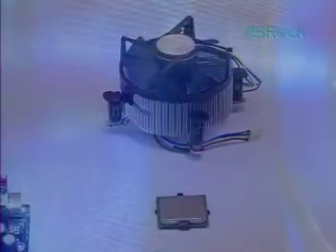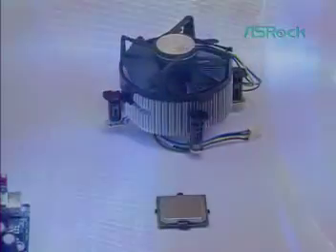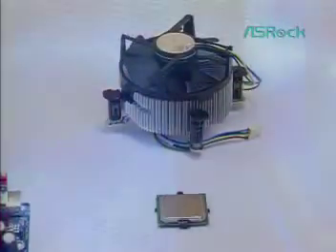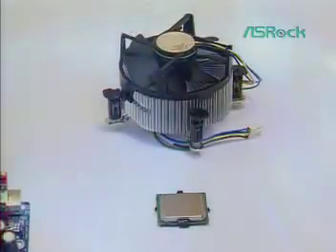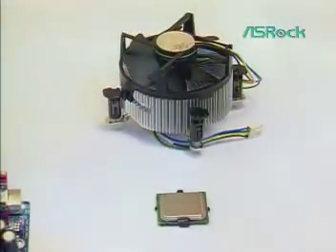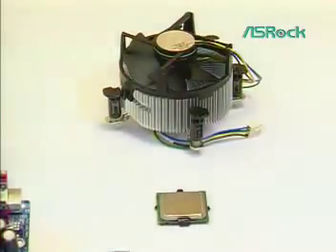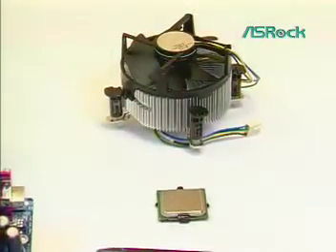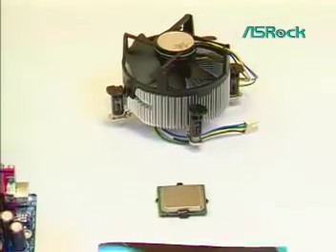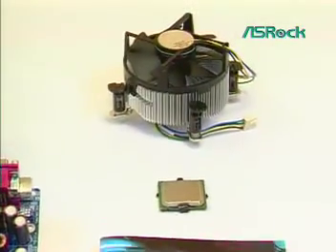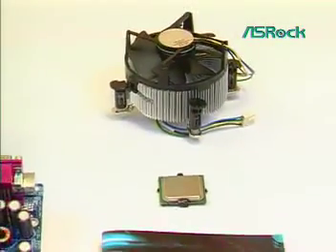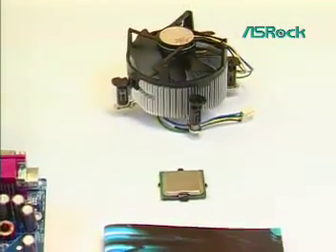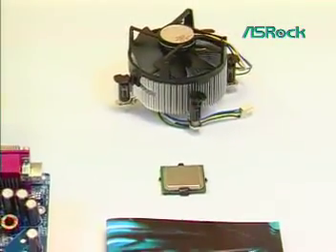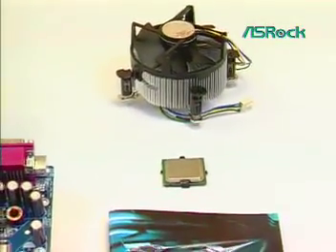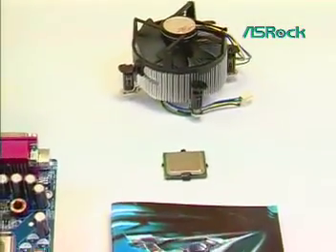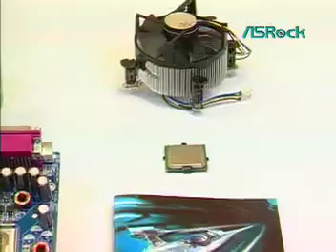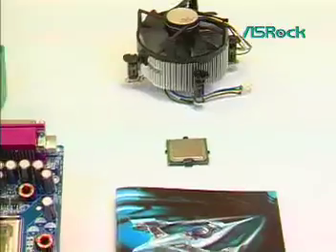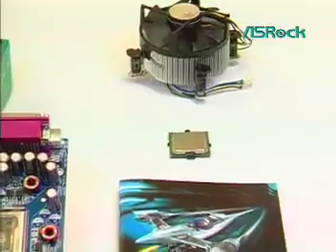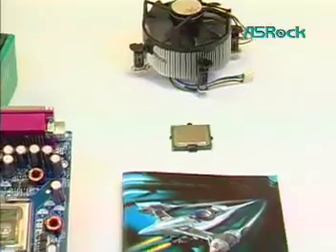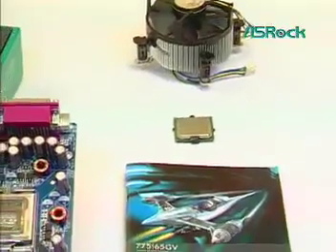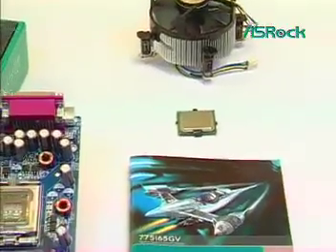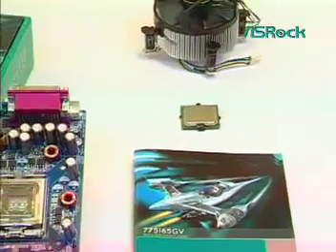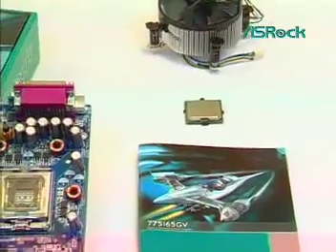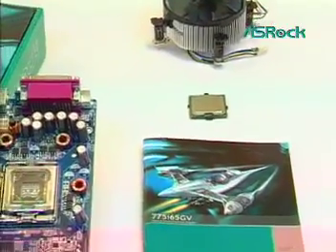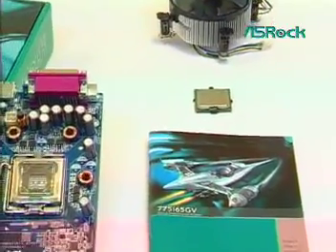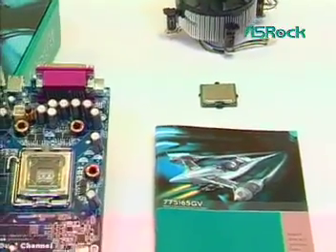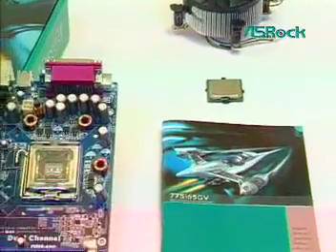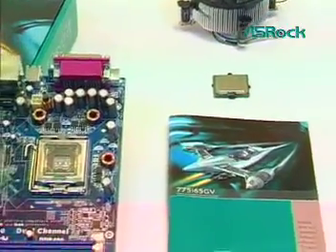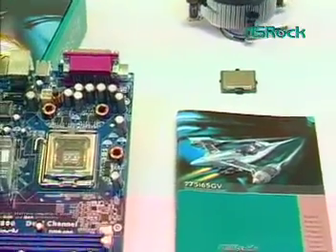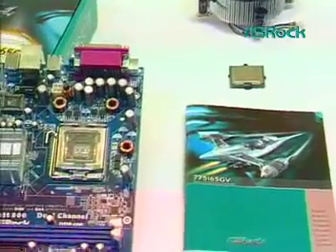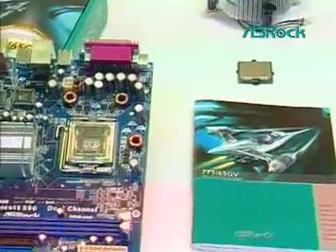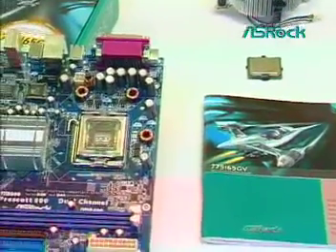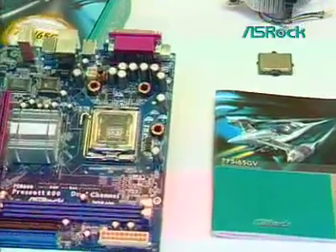Dear customers, thank you for choosing SROC motherboard, the best cost-performance motherboard you ever have.